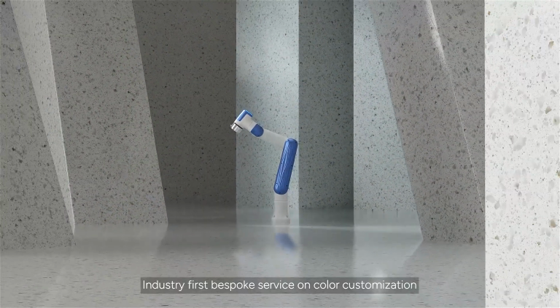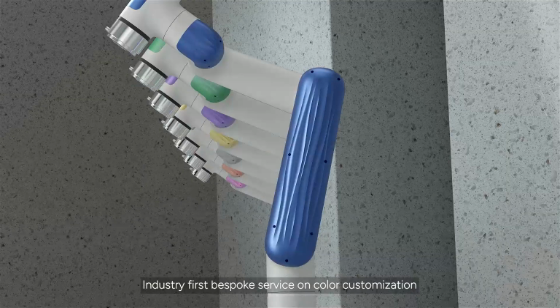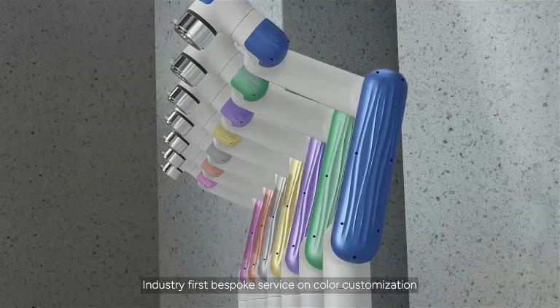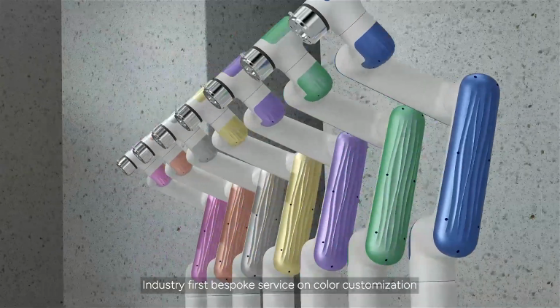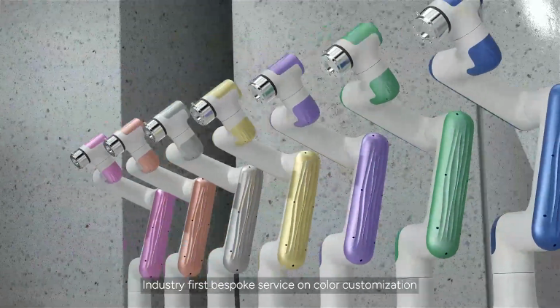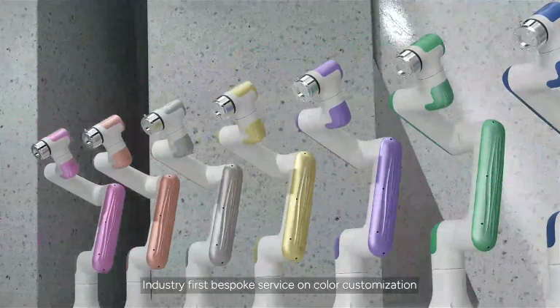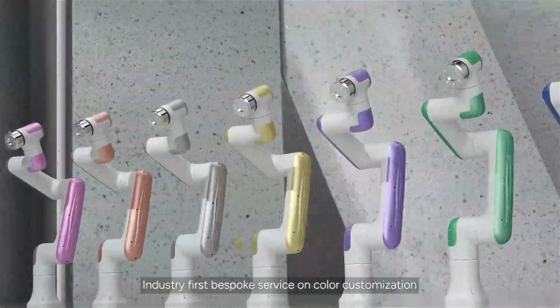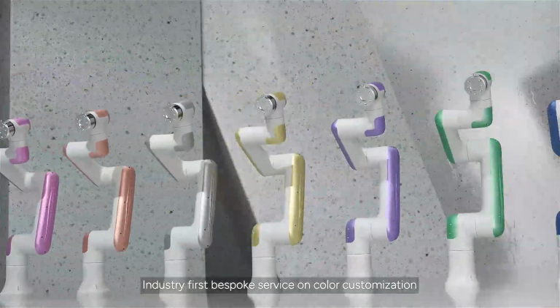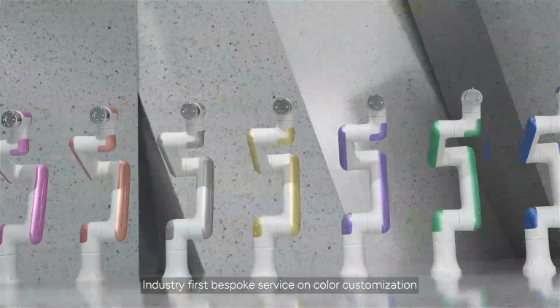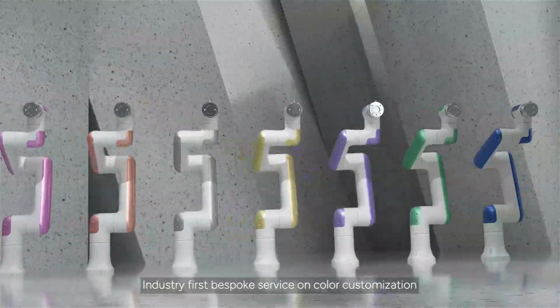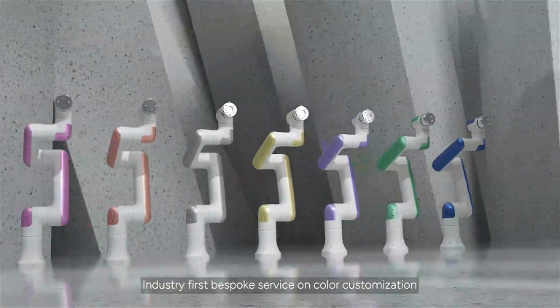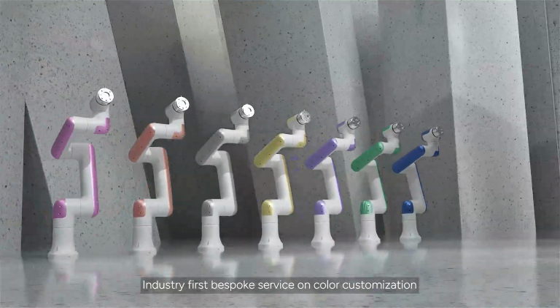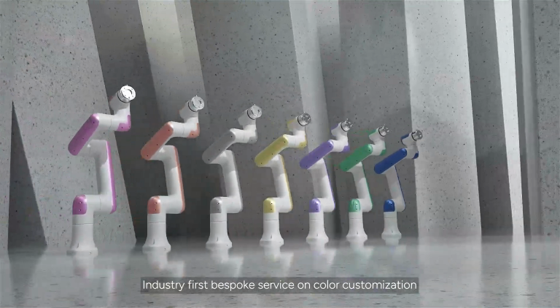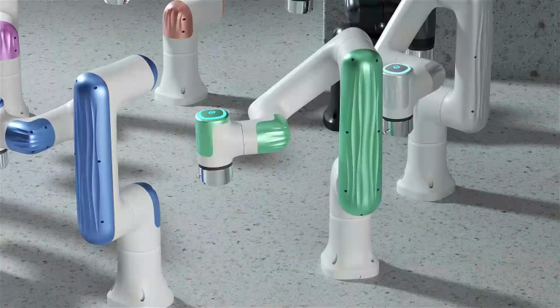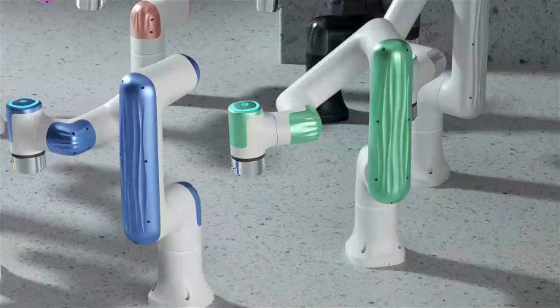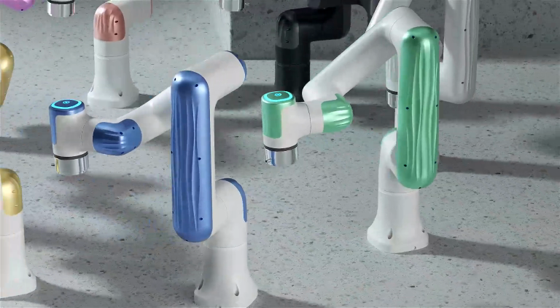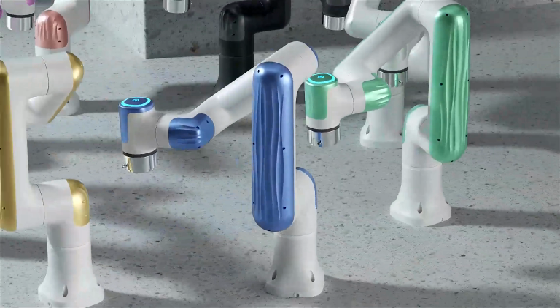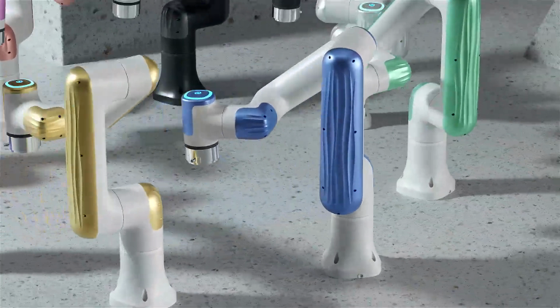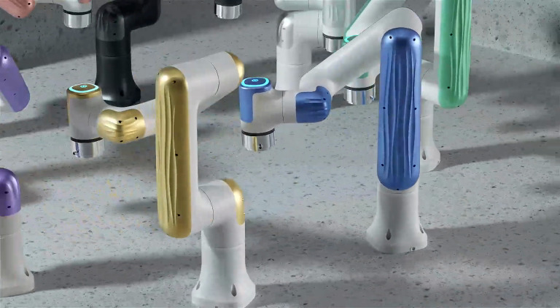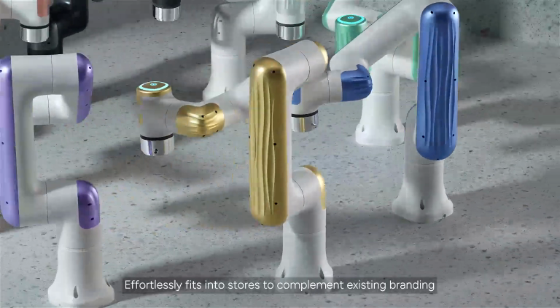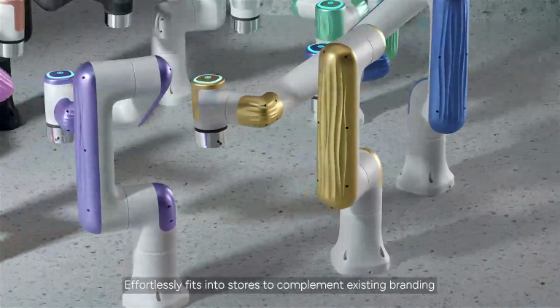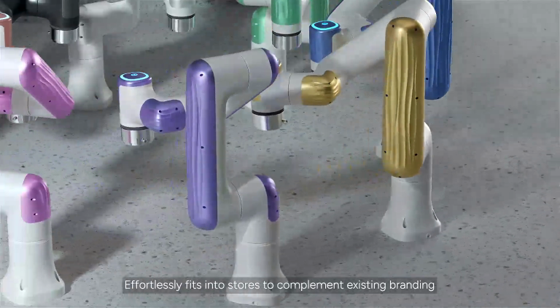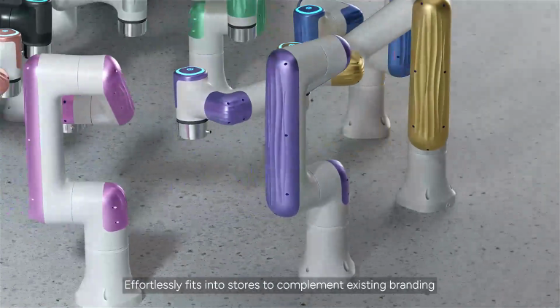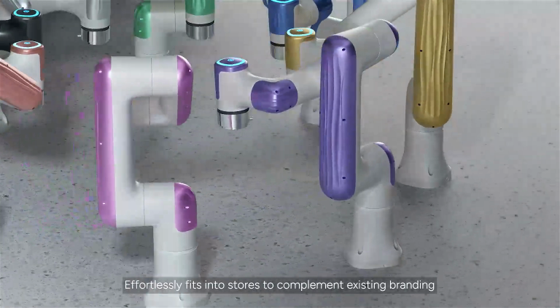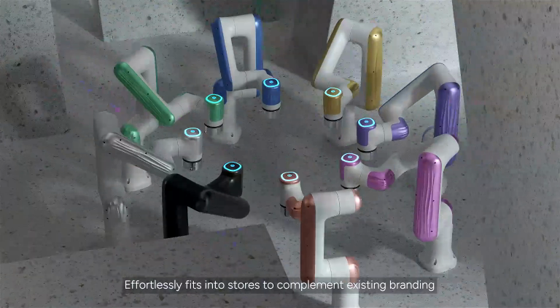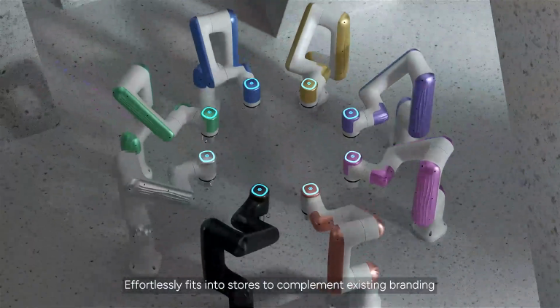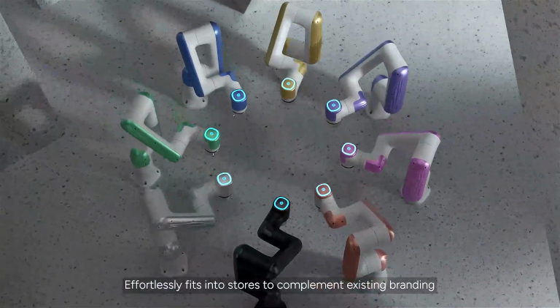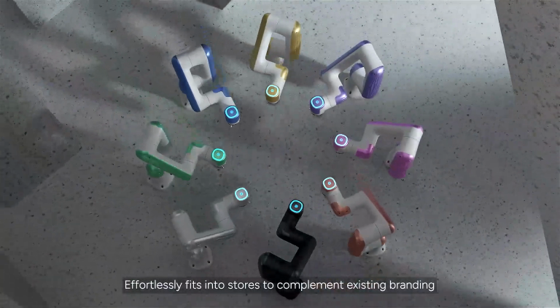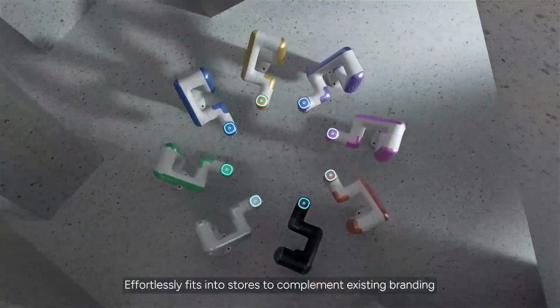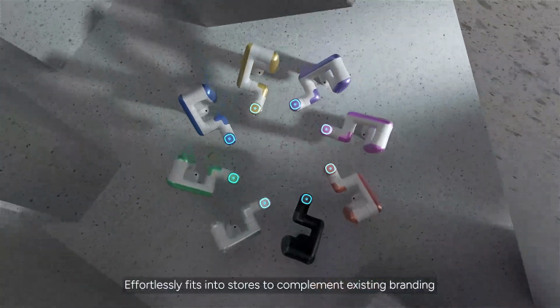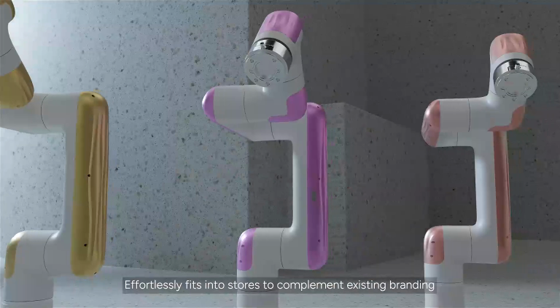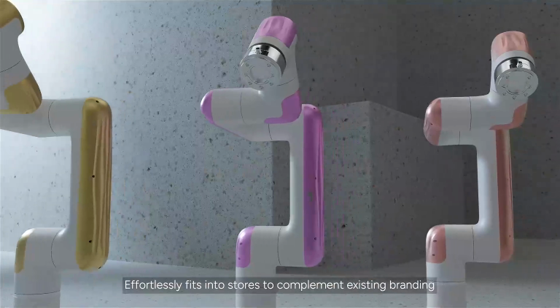Industry's first bespoke service on color customization. Effortlessly fits into stores to complement existing branding.